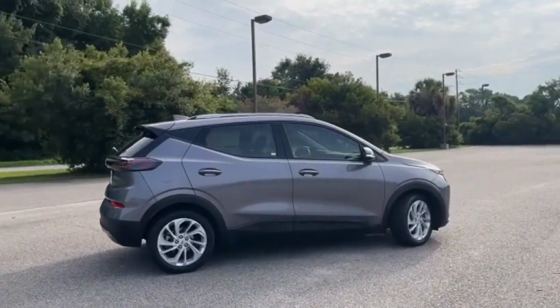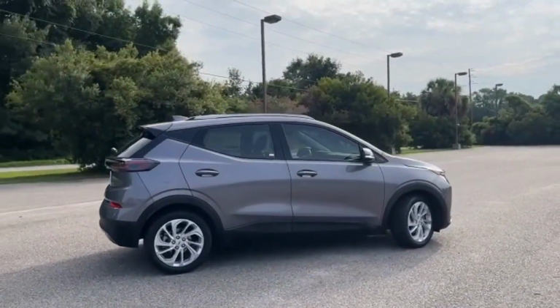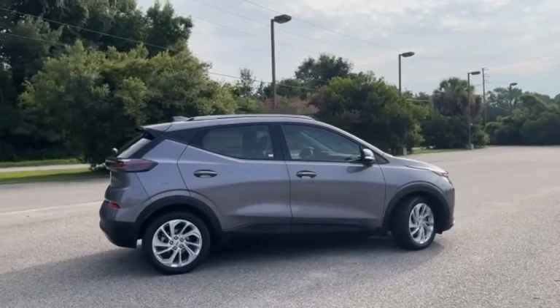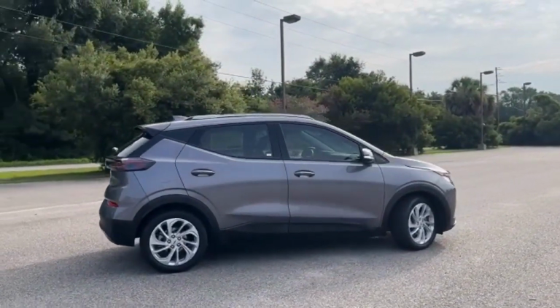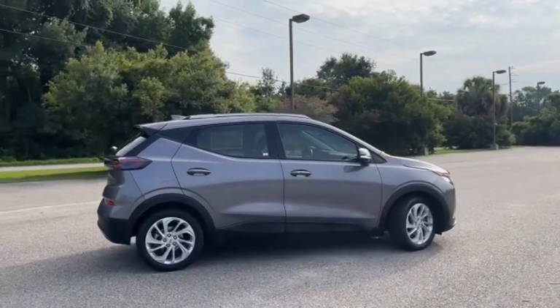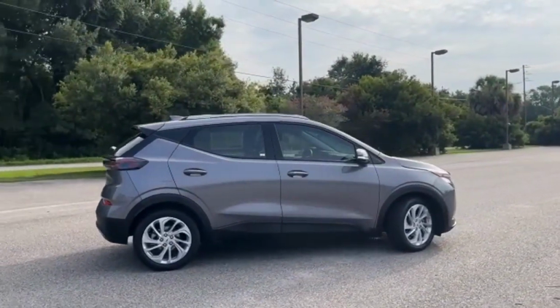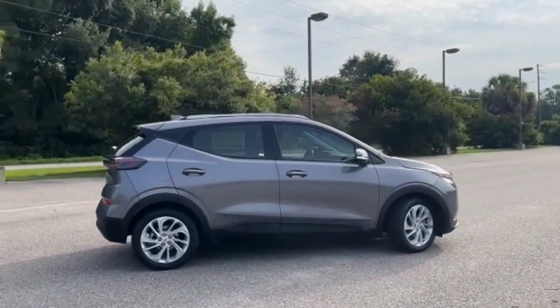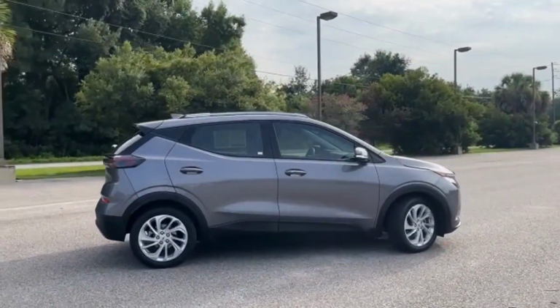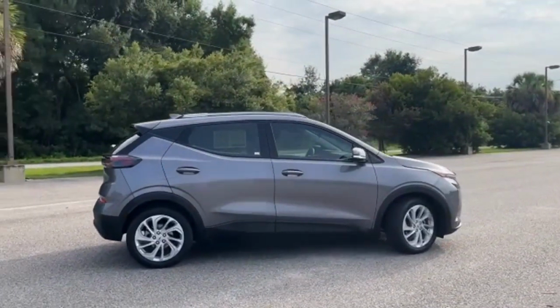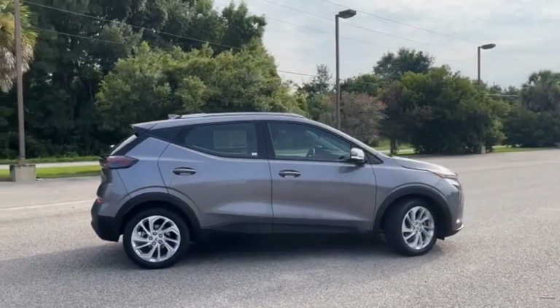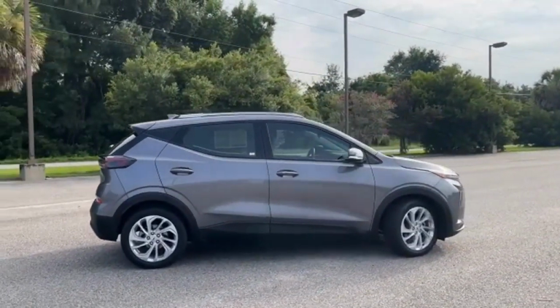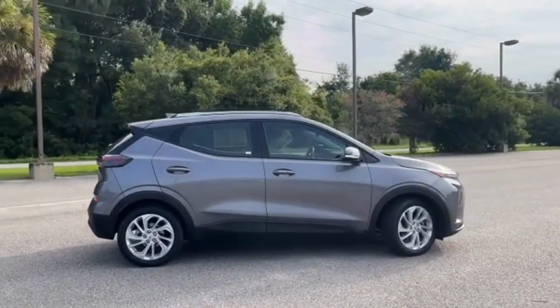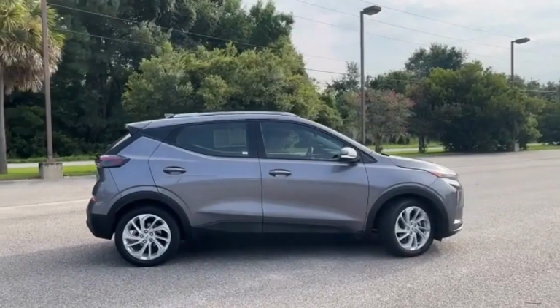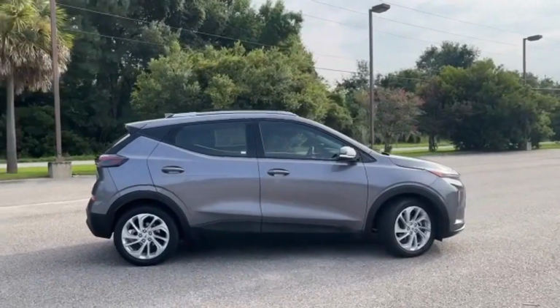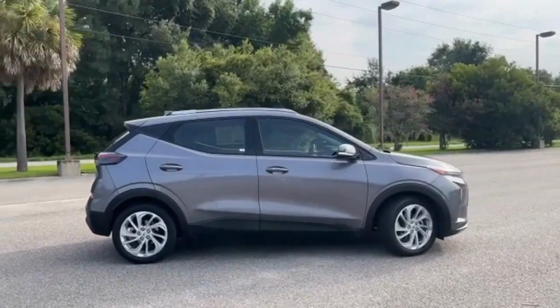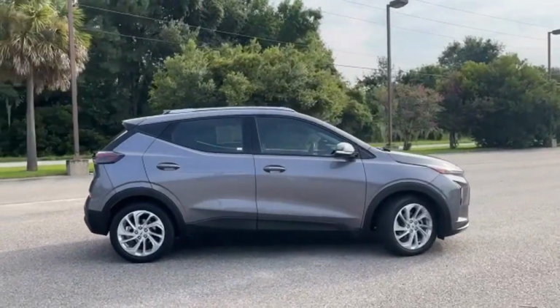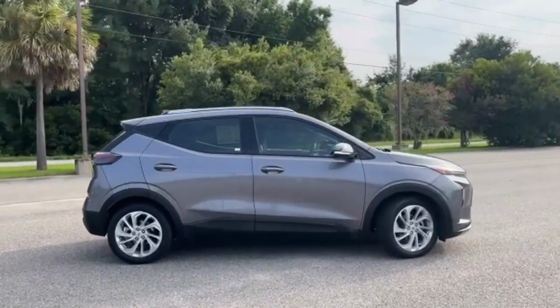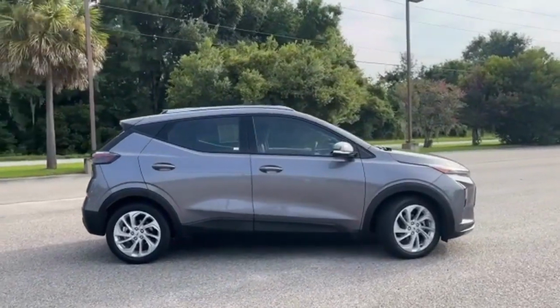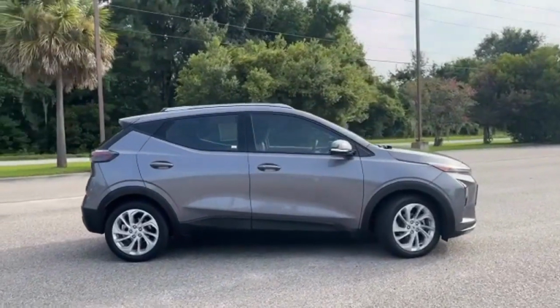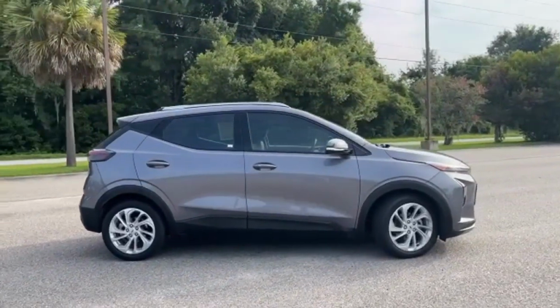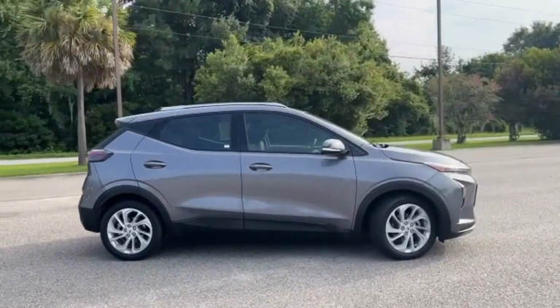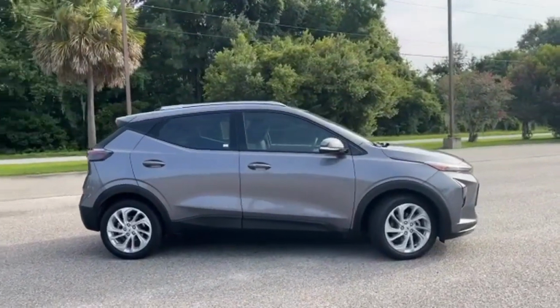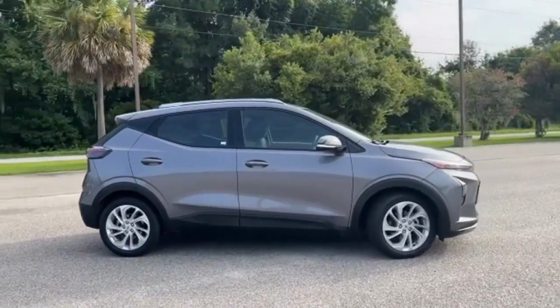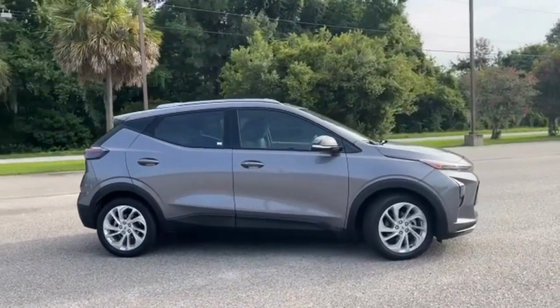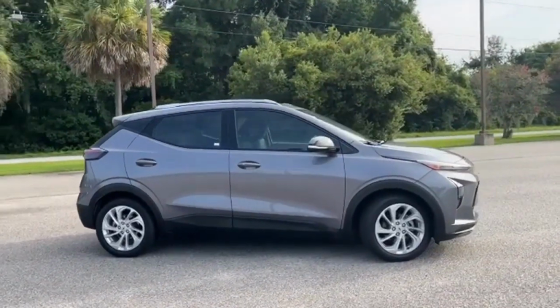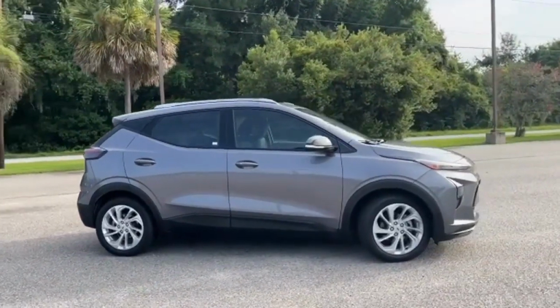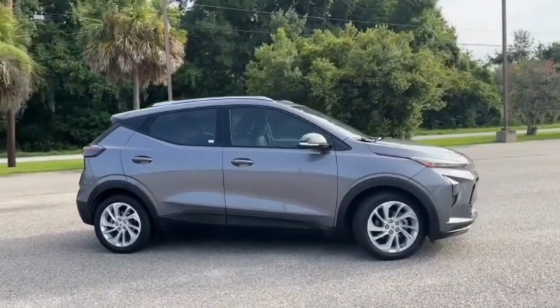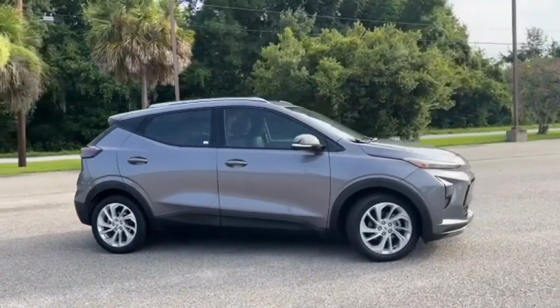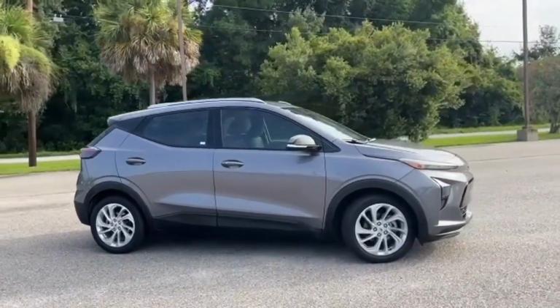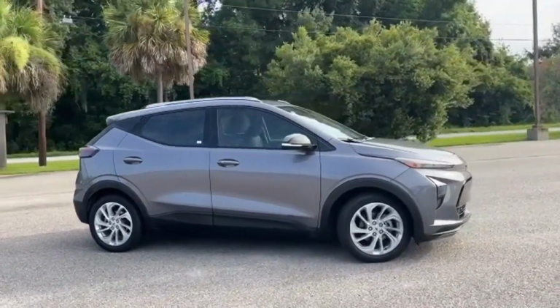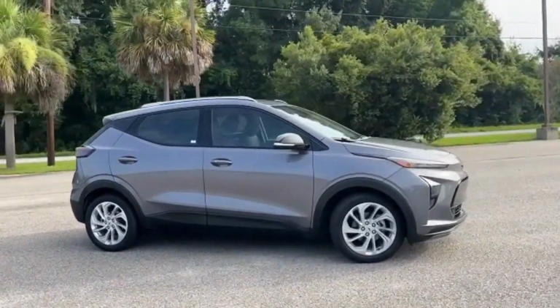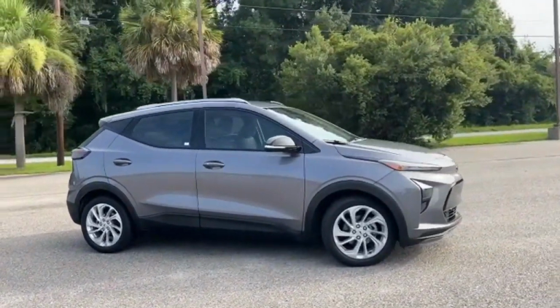Chevy — 100 years of icons. You'll never know until you try. Test drive it today.